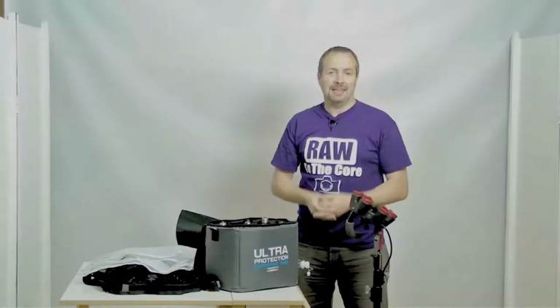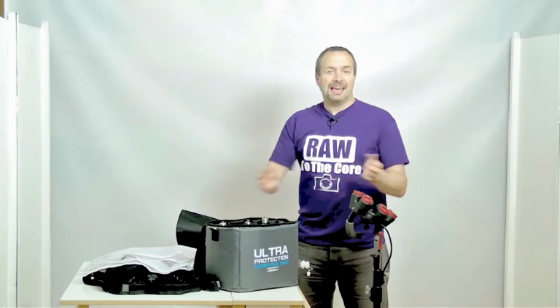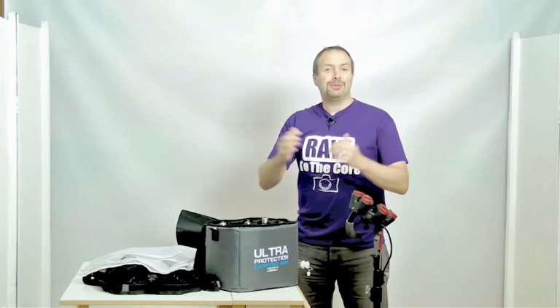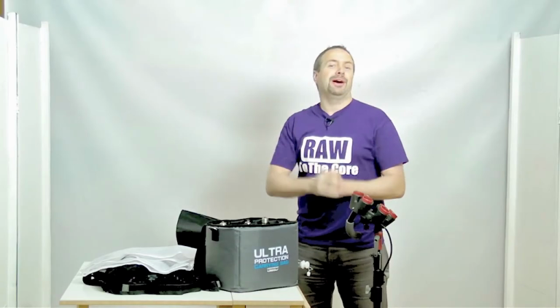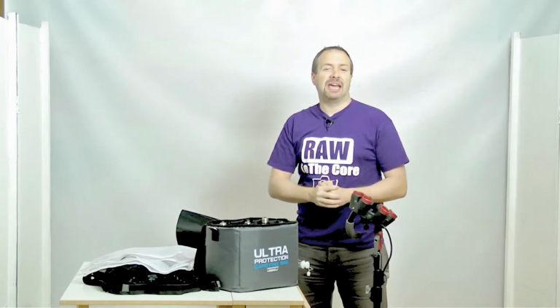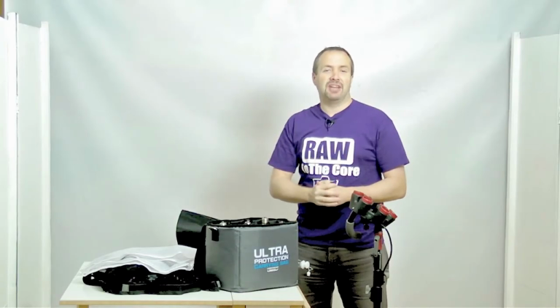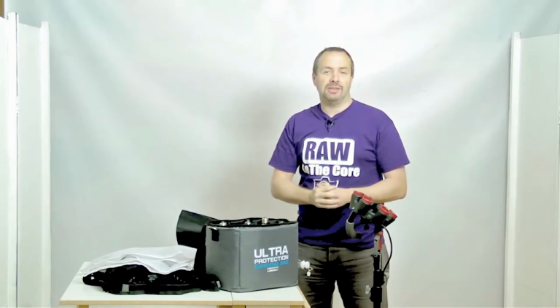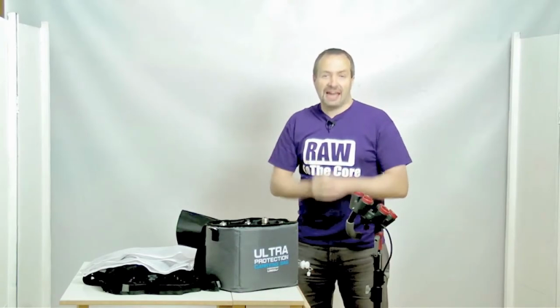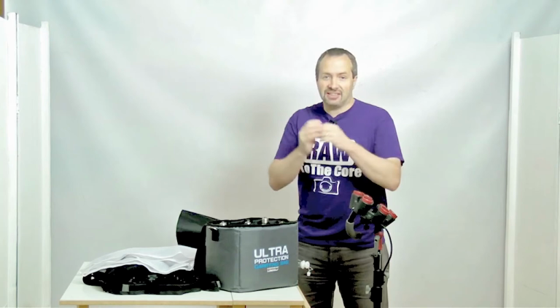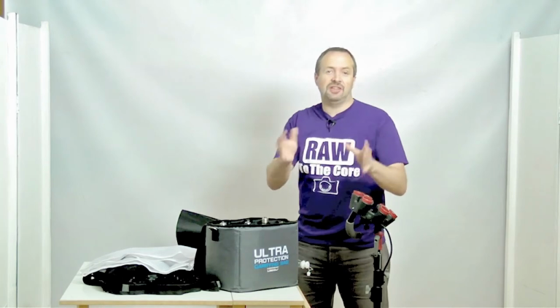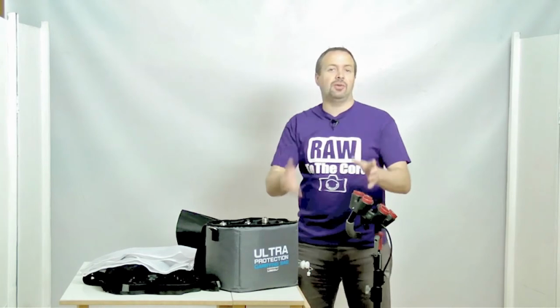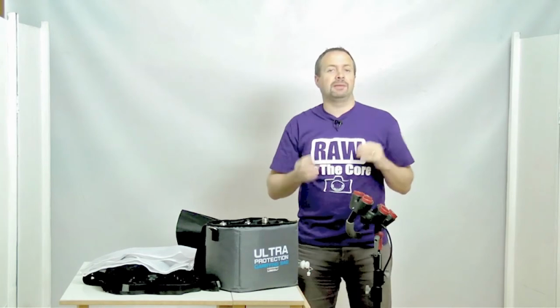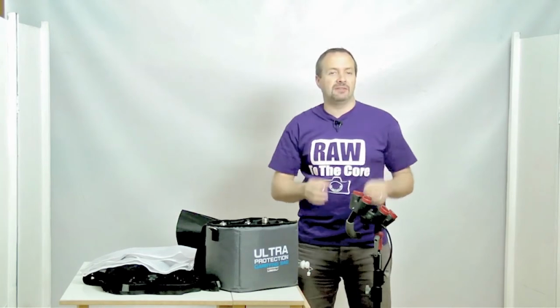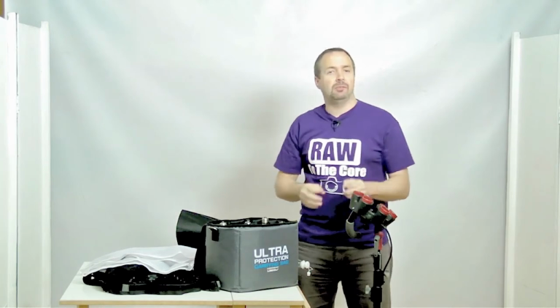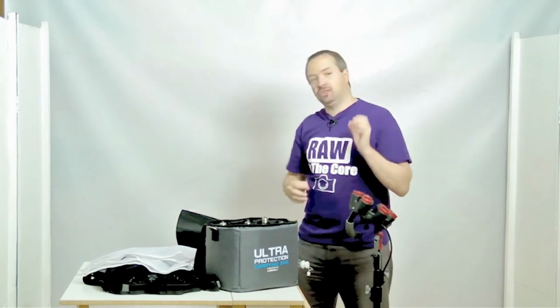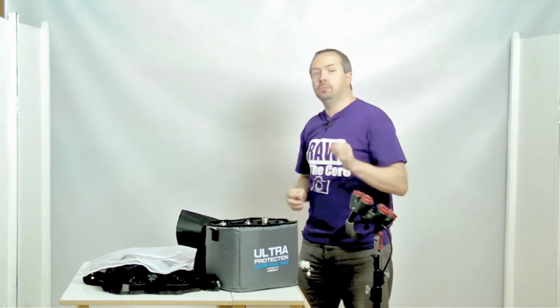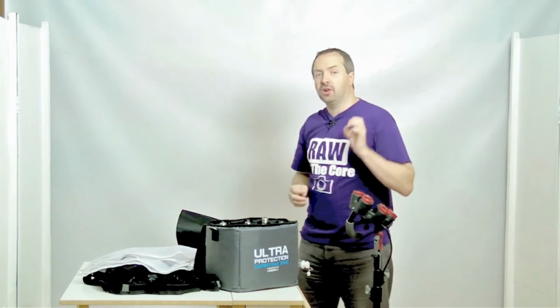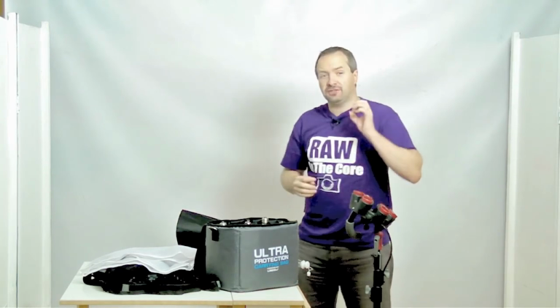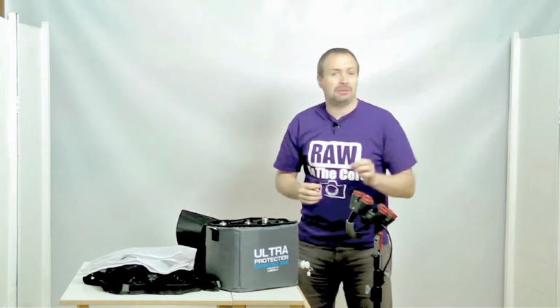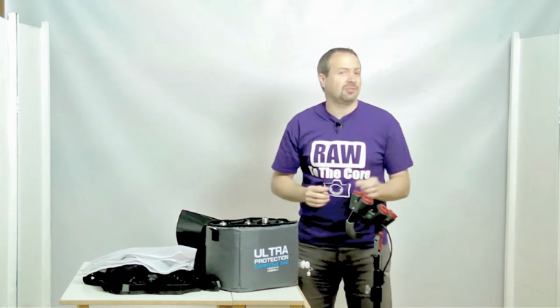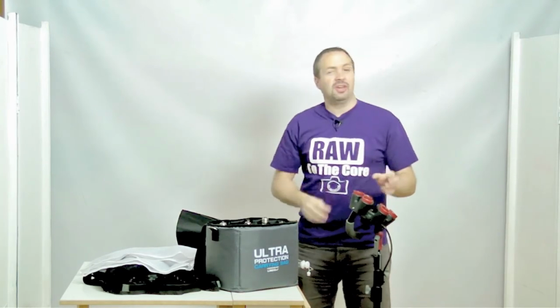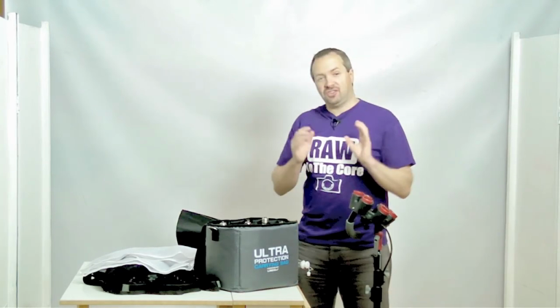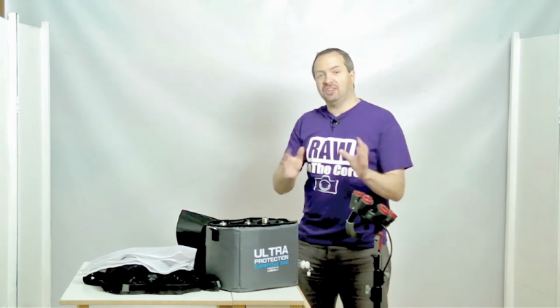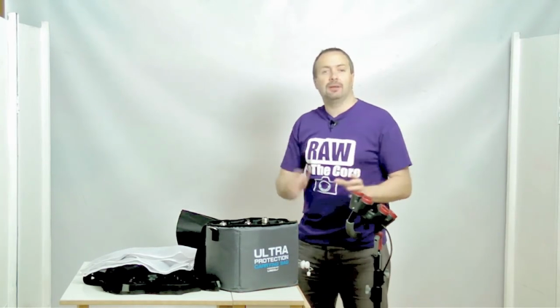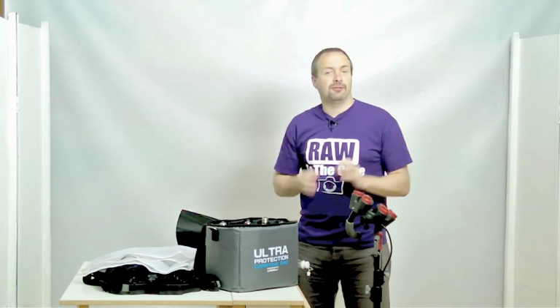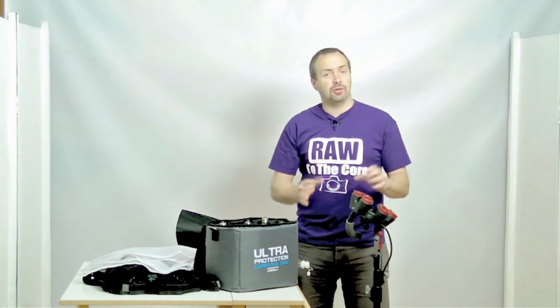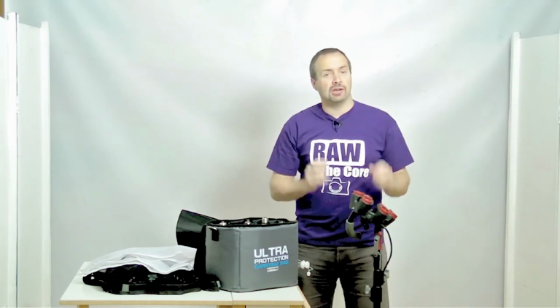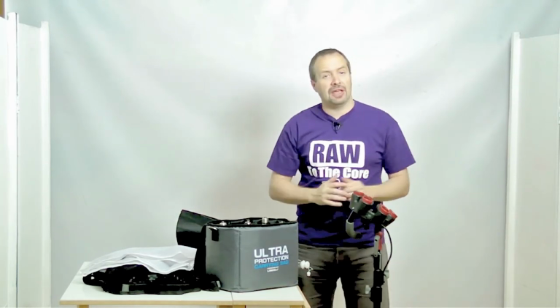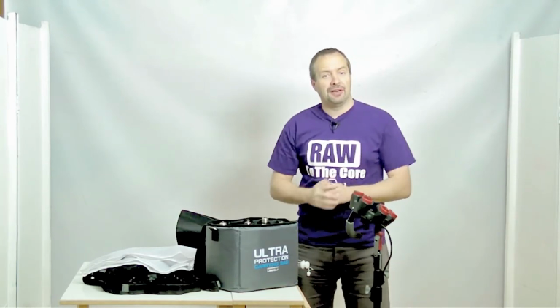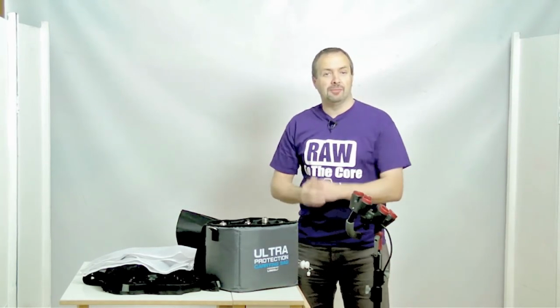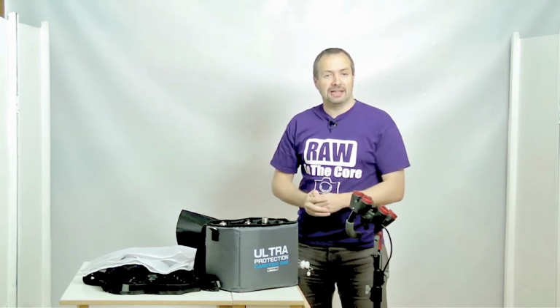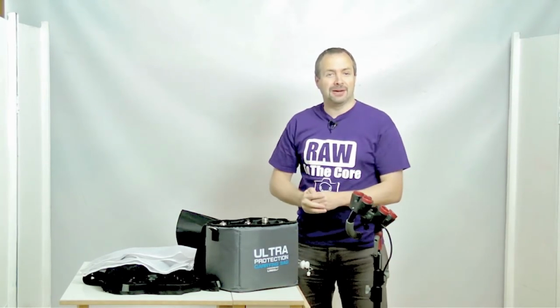Hello, I'm Gavin Hoey and in this video I'm going to give you my top five tips for setting up the Floralite from Linko.